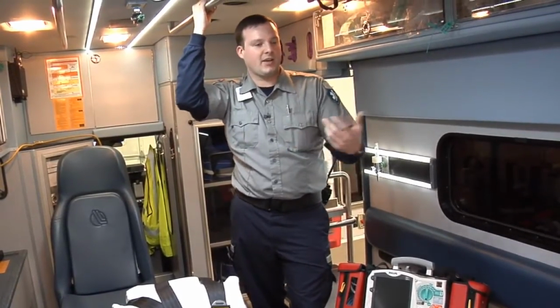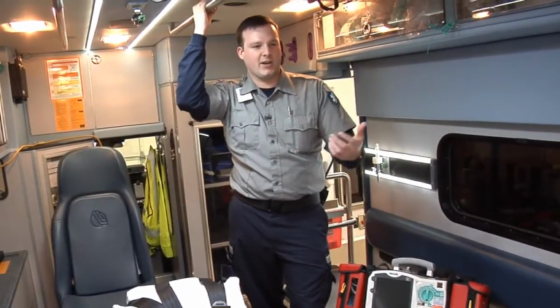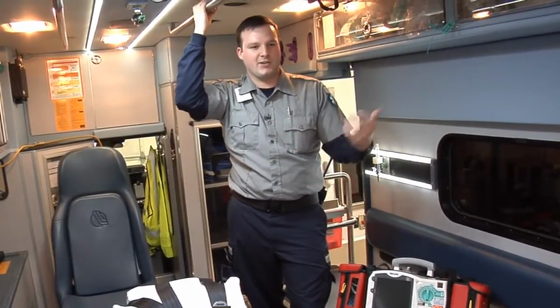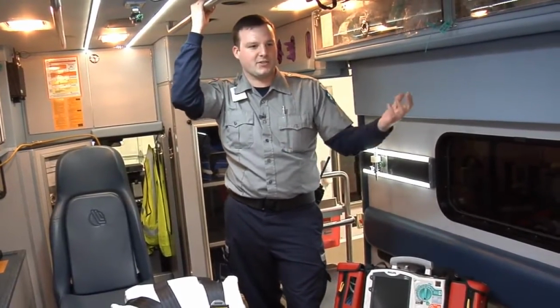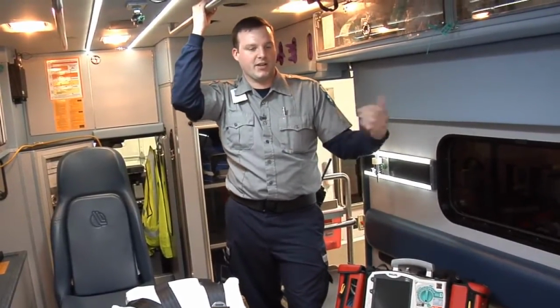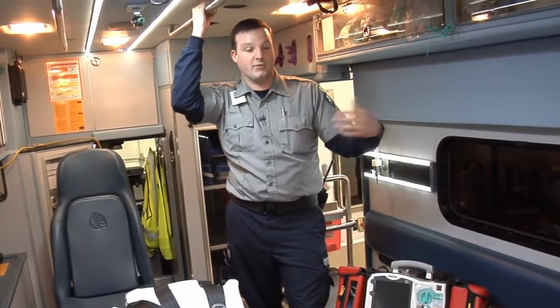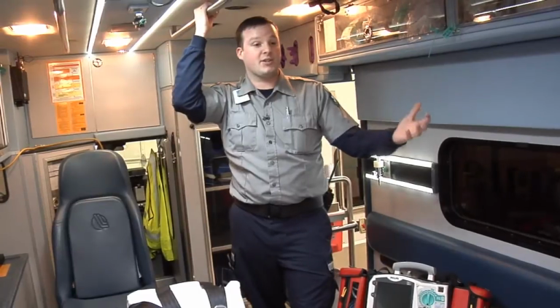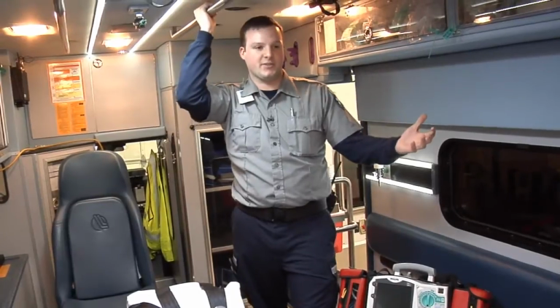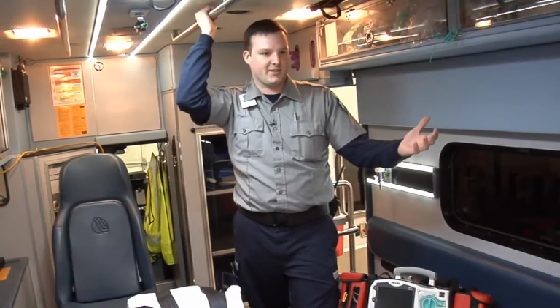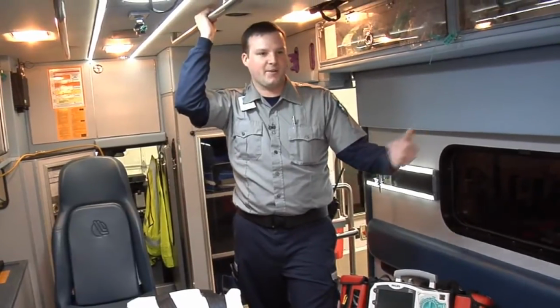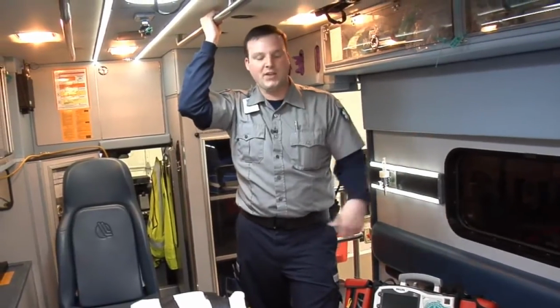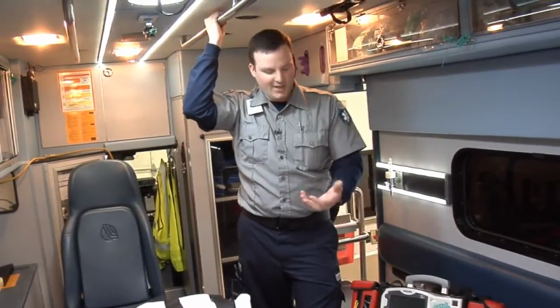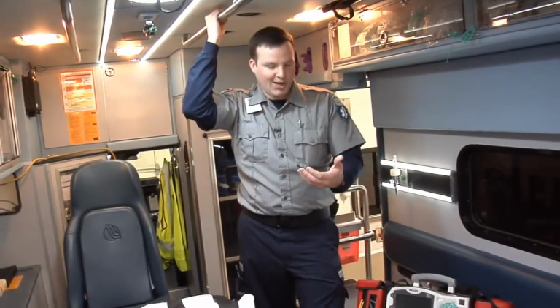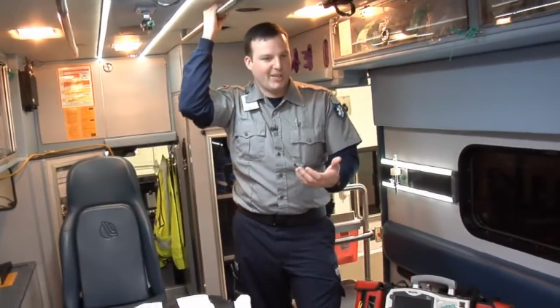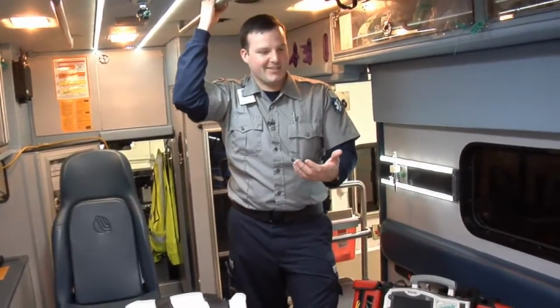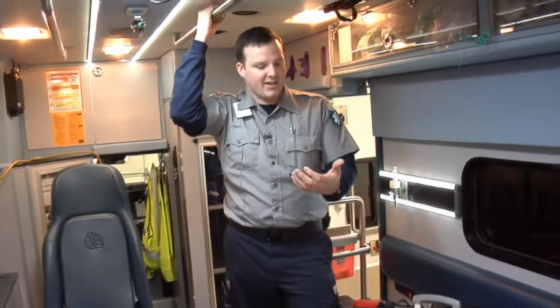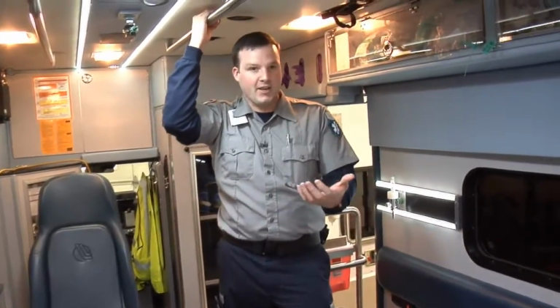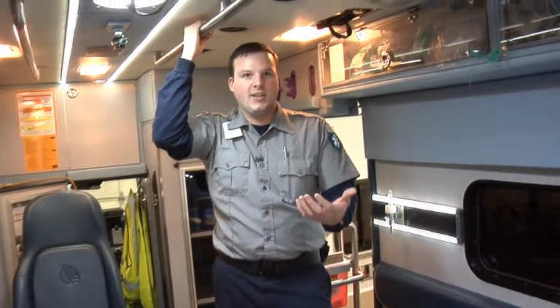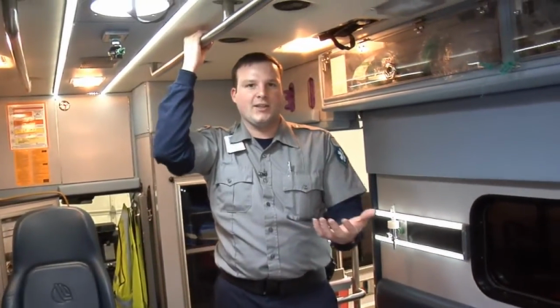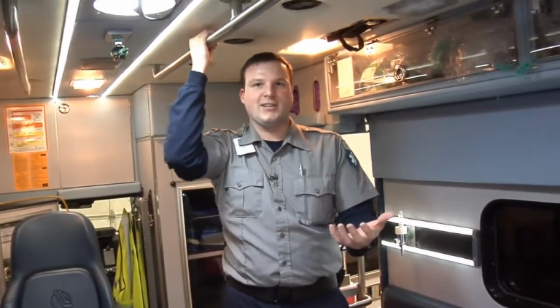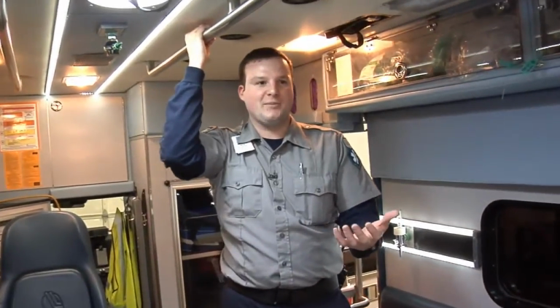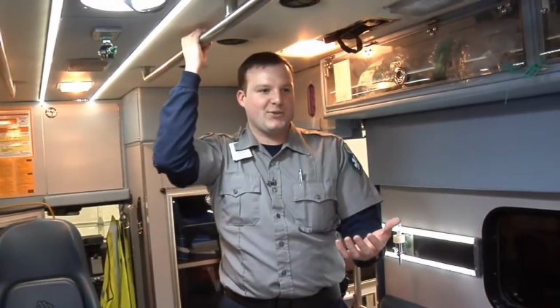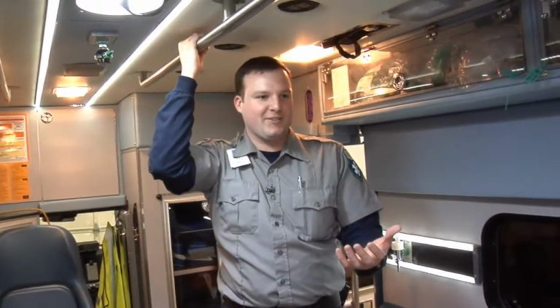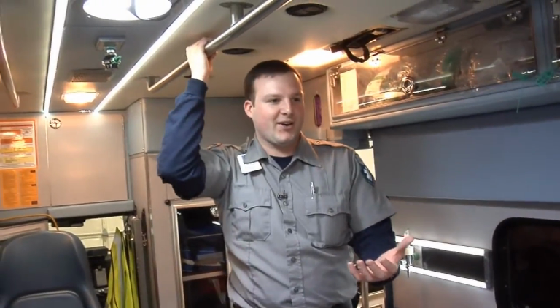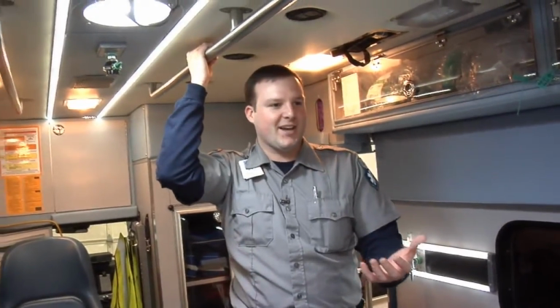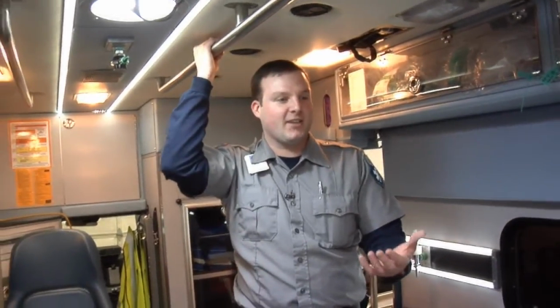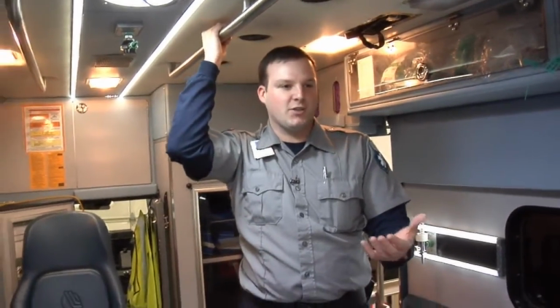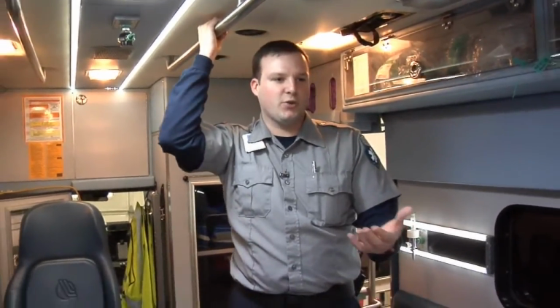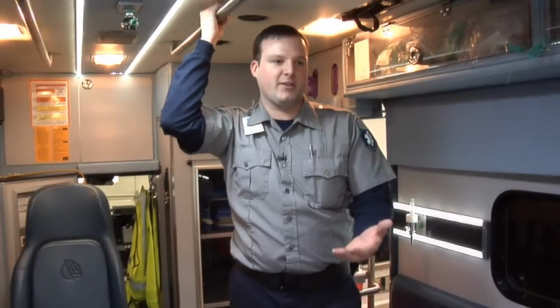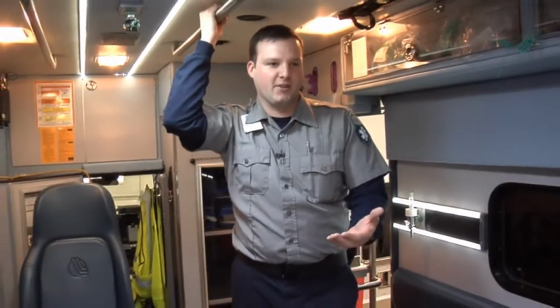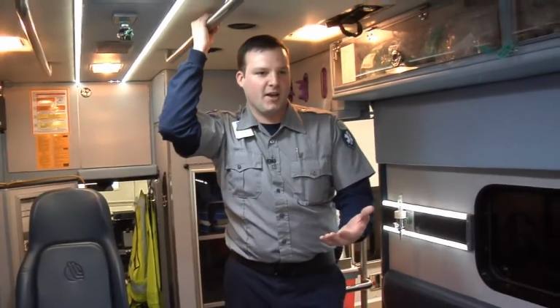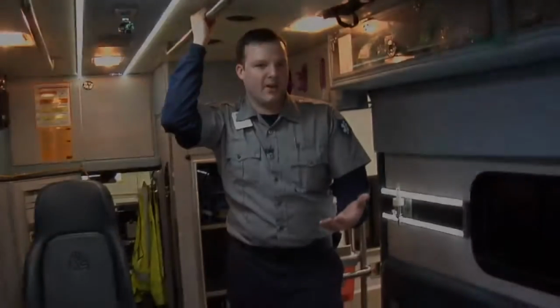A cardiologist in Rochester, for example, can look at it and say, 'Yeah, that looks like somebody who's having a heart attack — they need to go directly to the cath lab.' This is actually something new in EMS in the last couple of years.